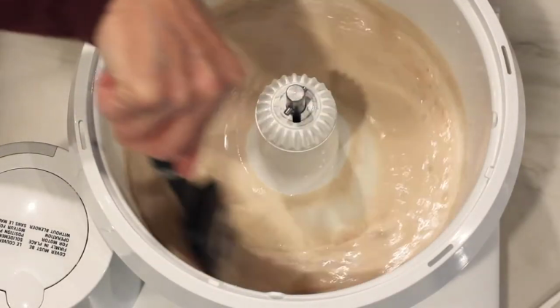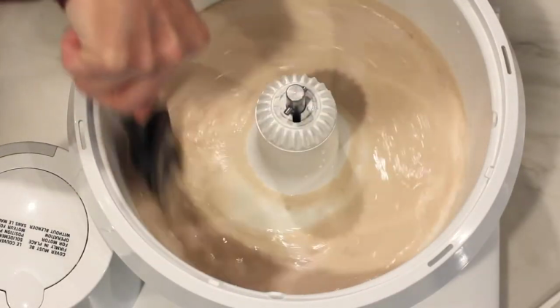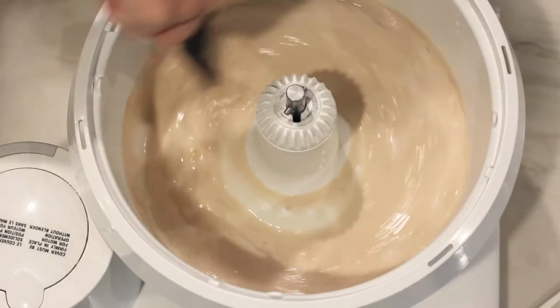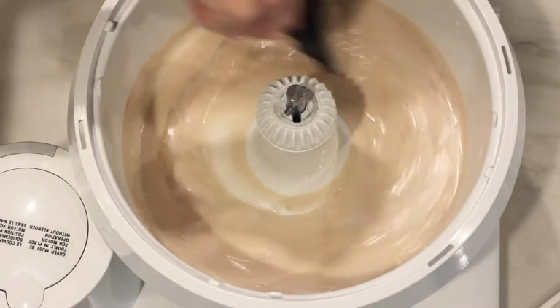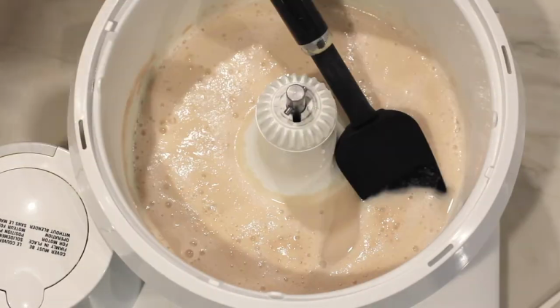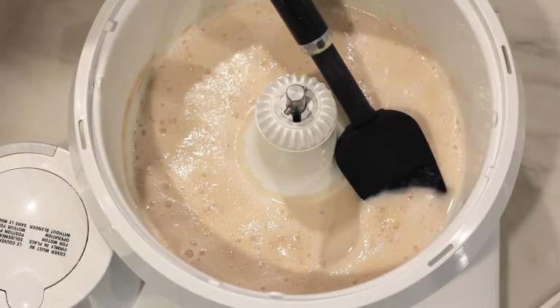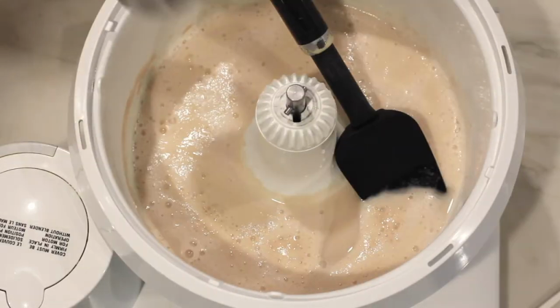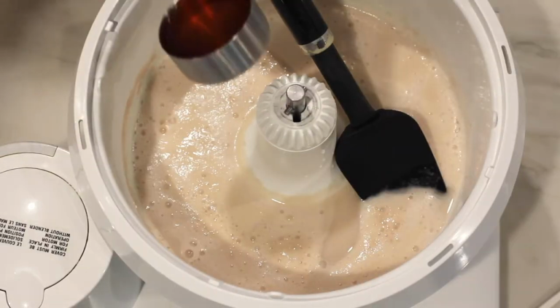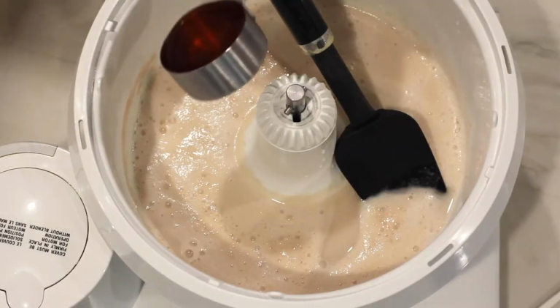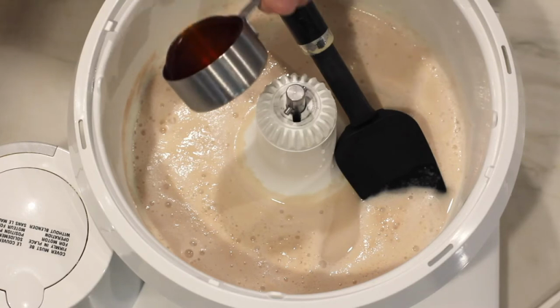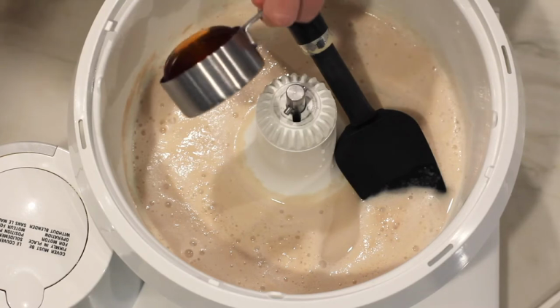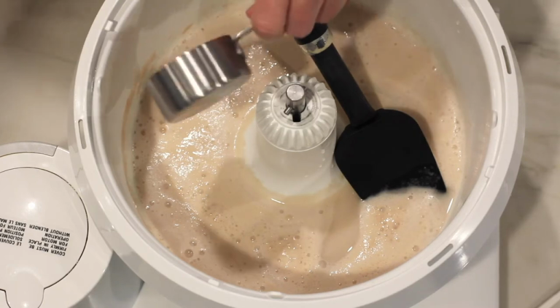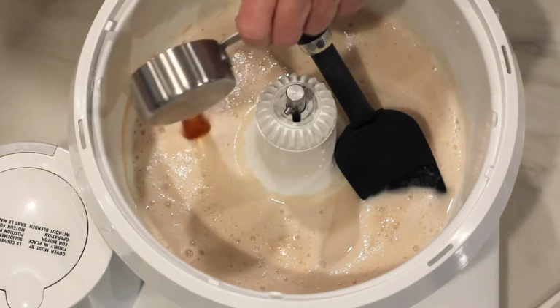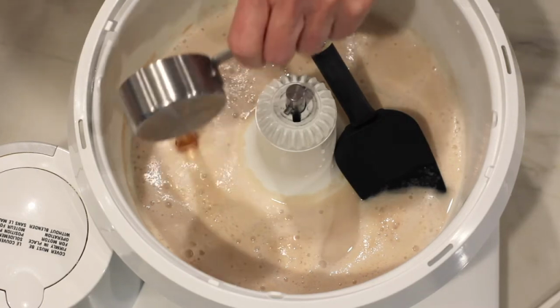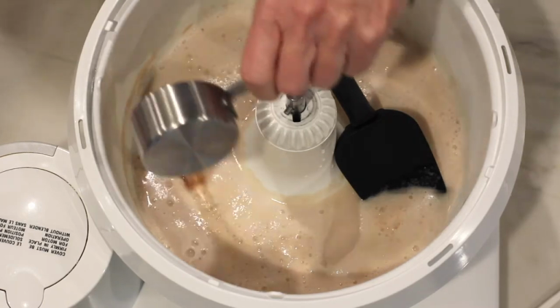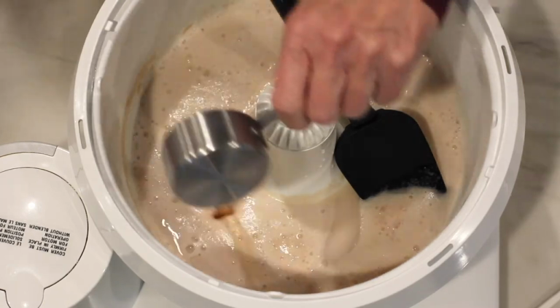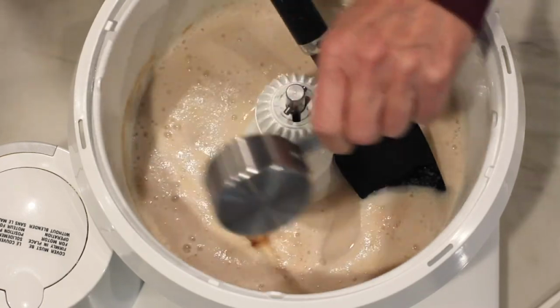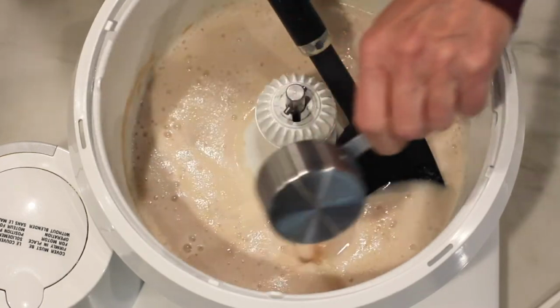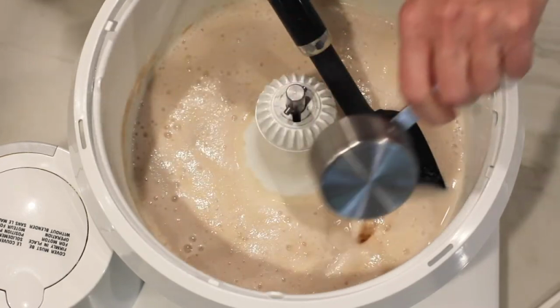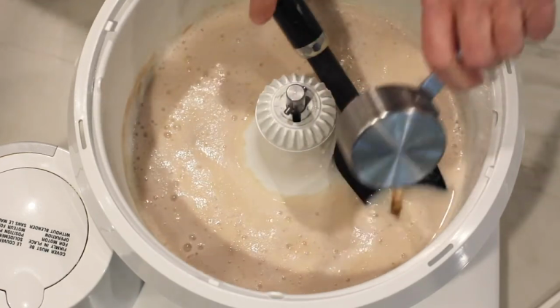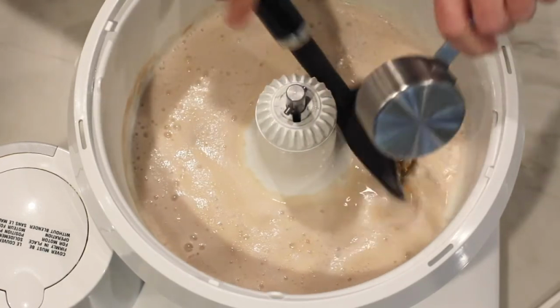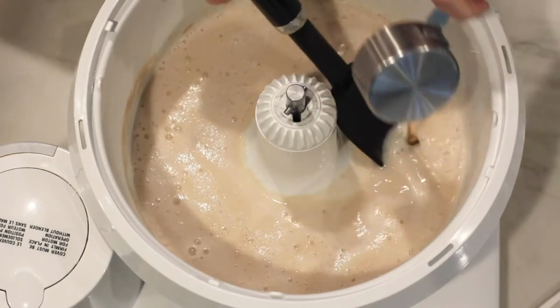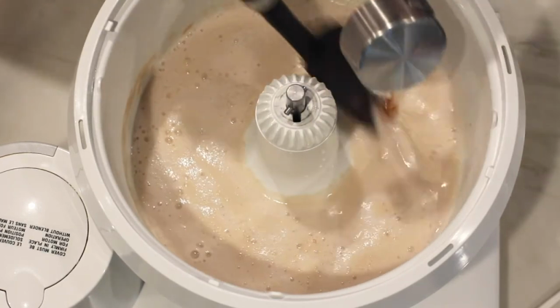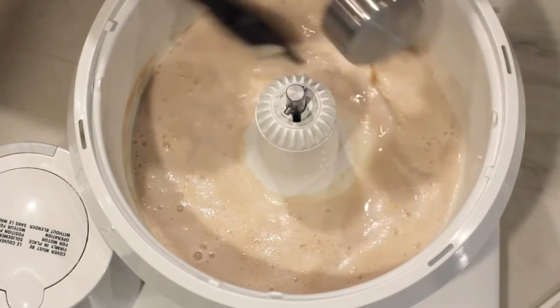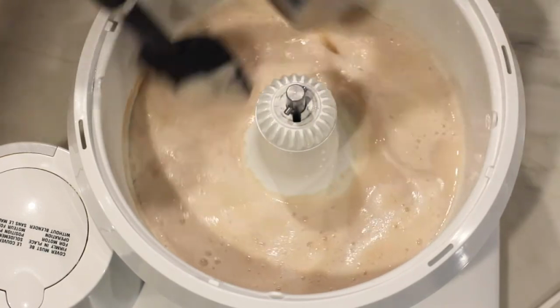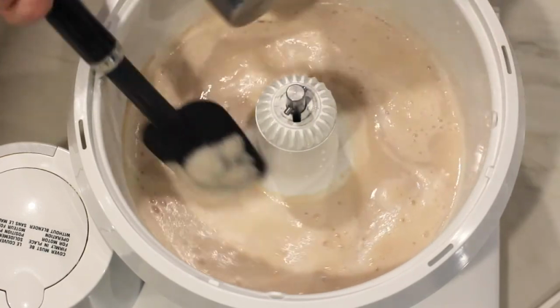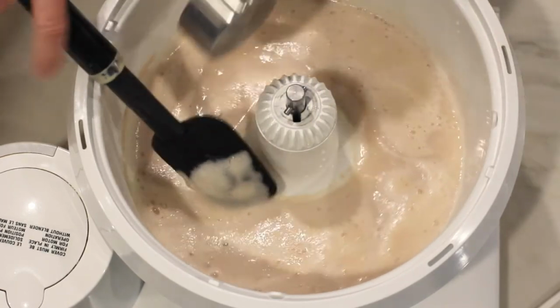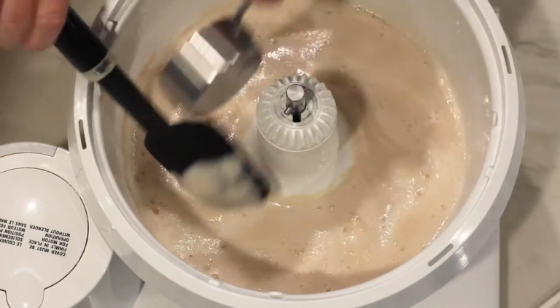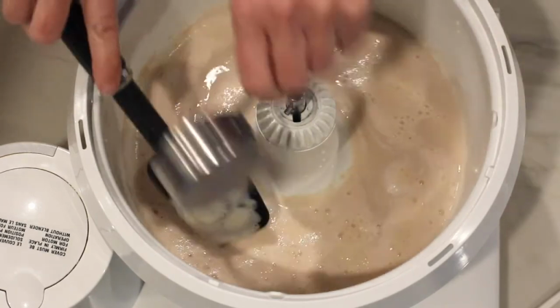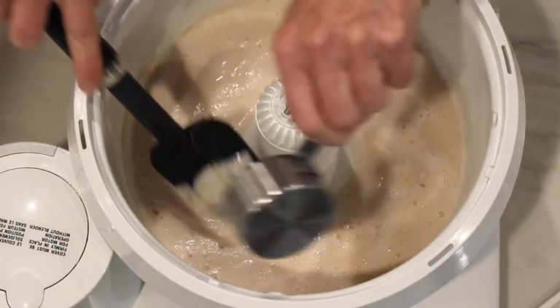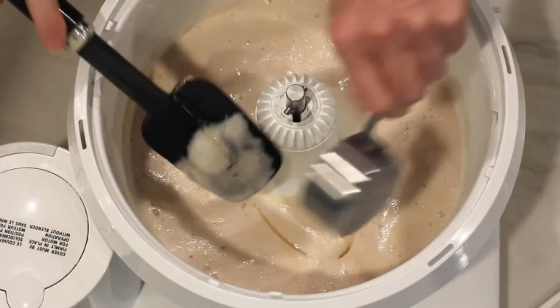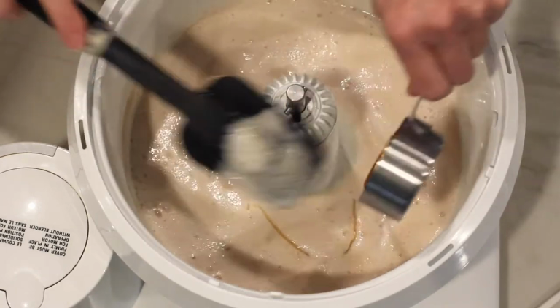After the yeast is activated, add the honey, oil, salt, and cold water.